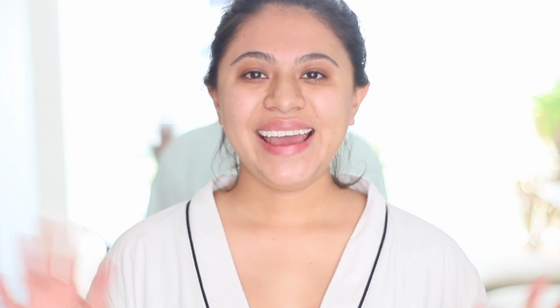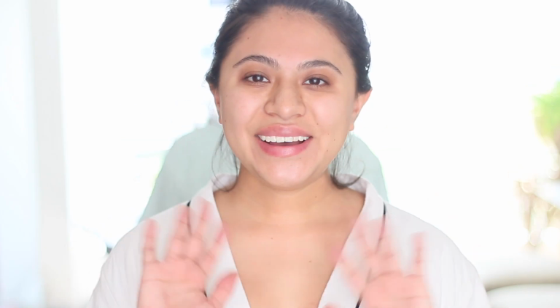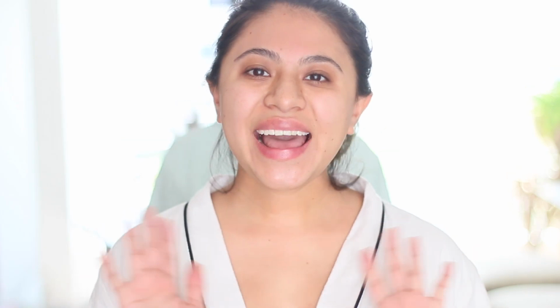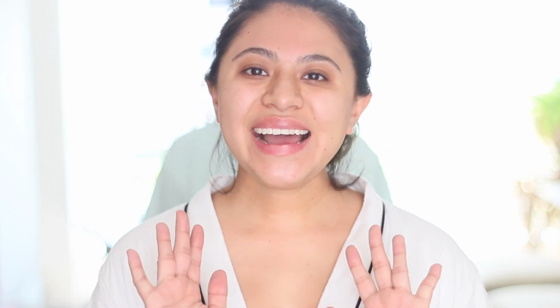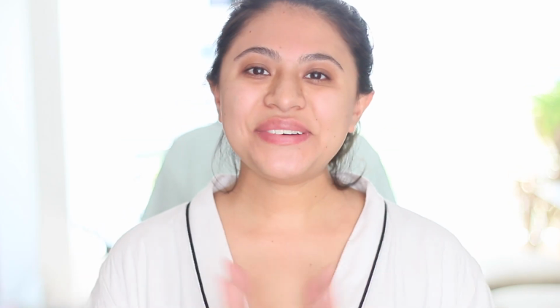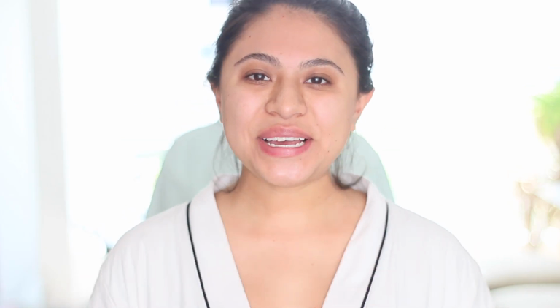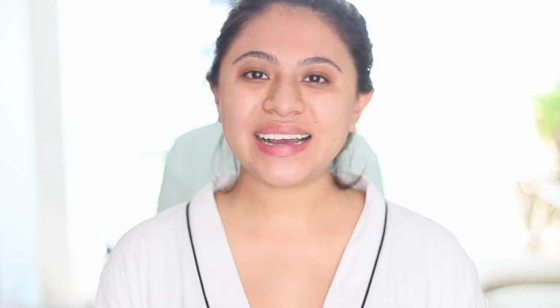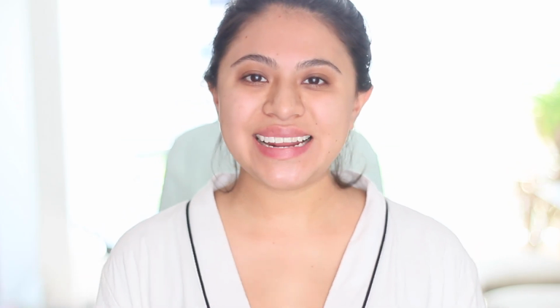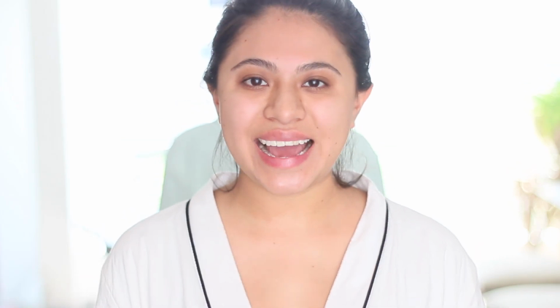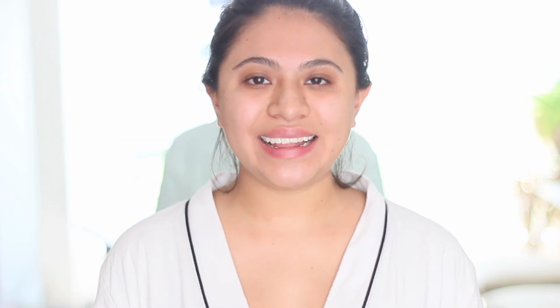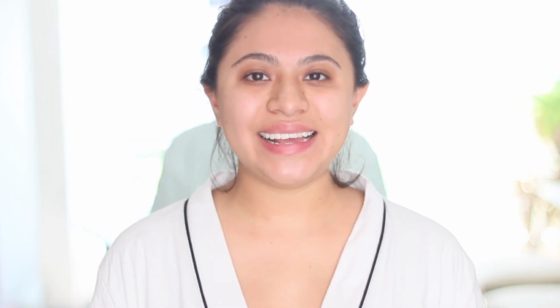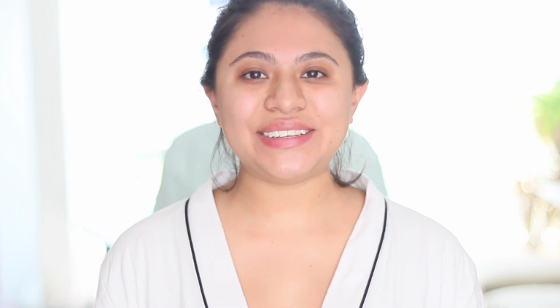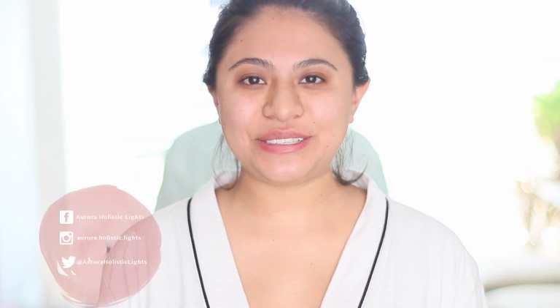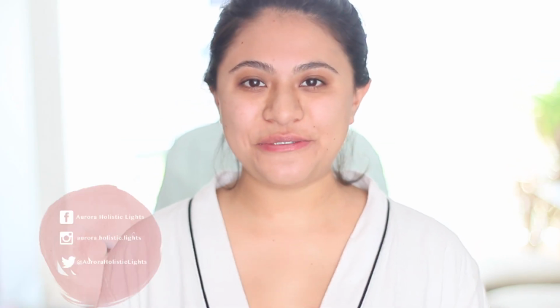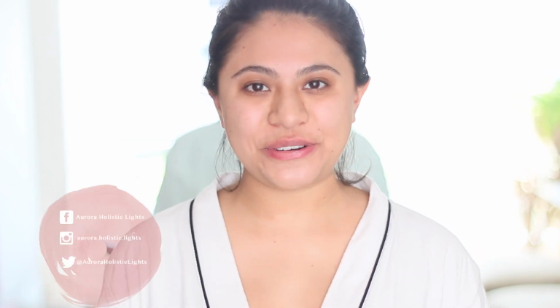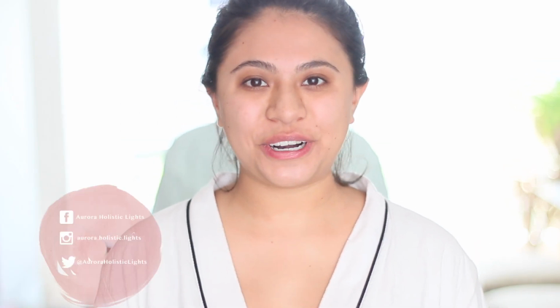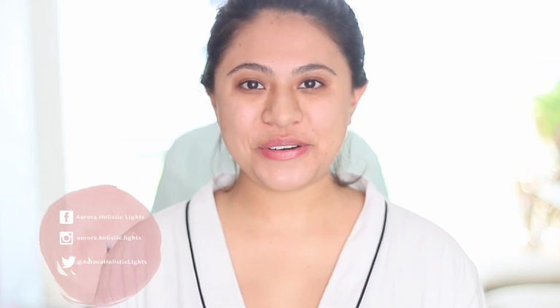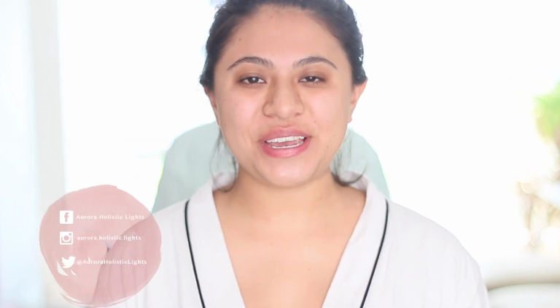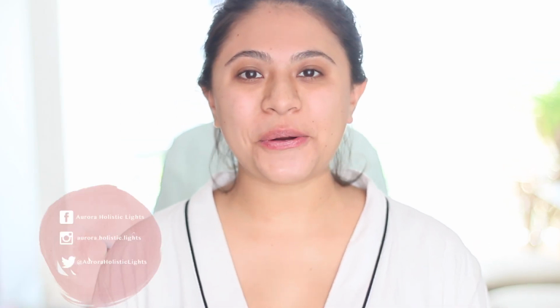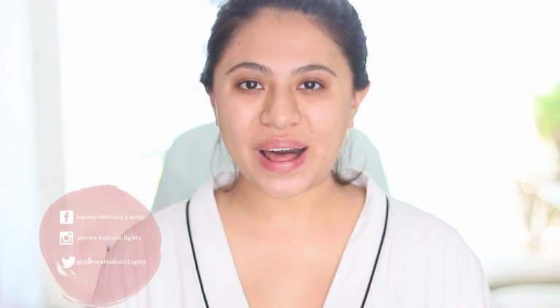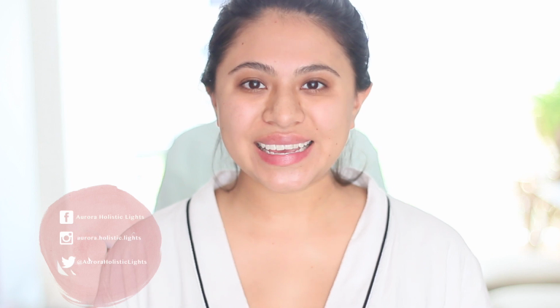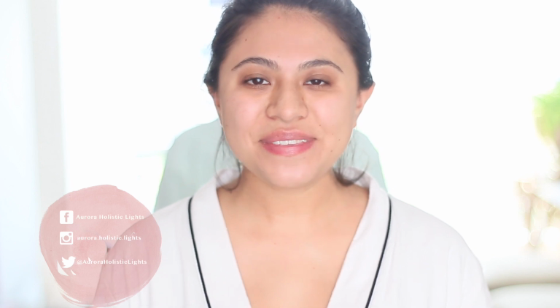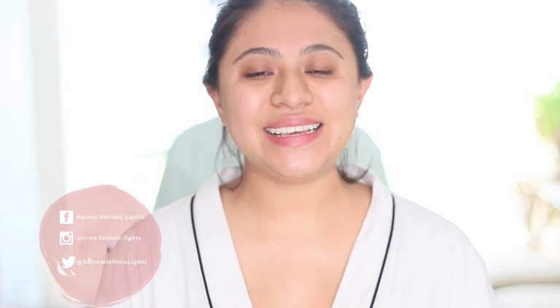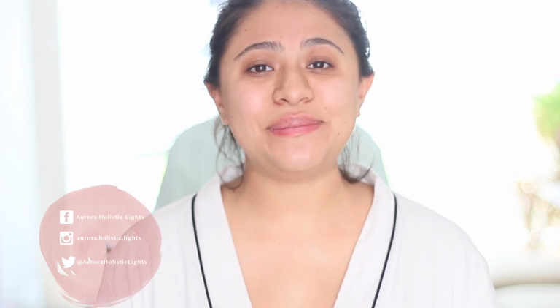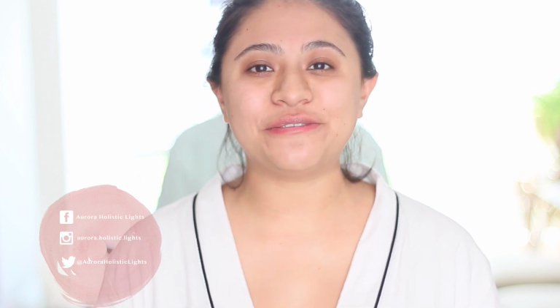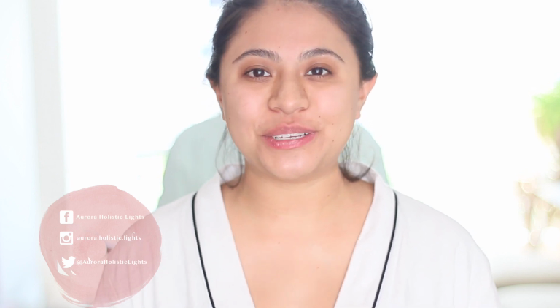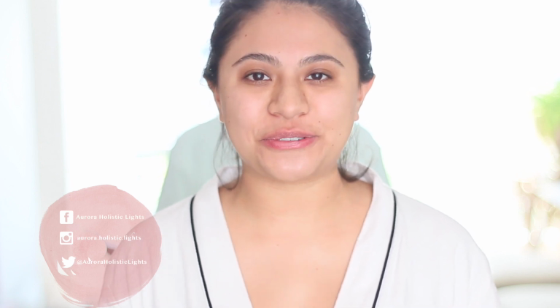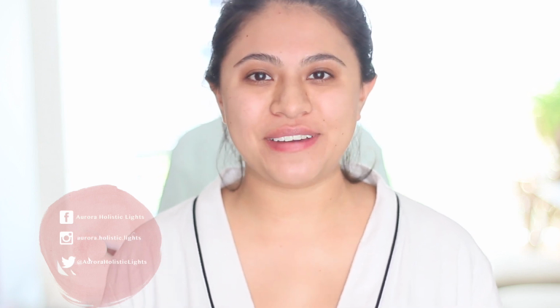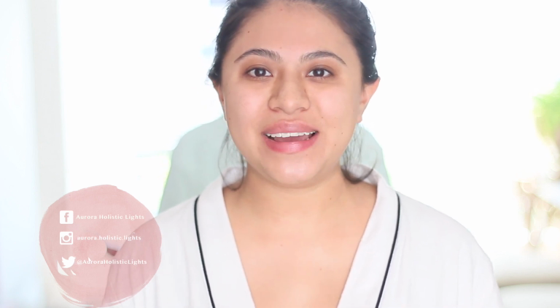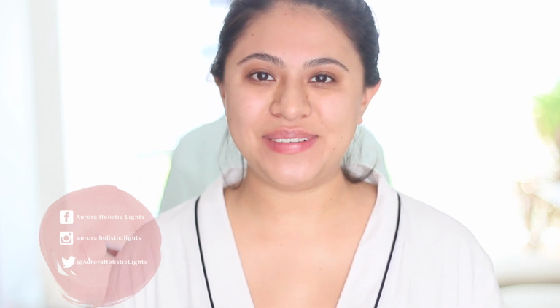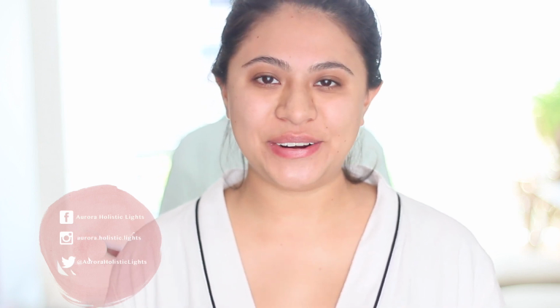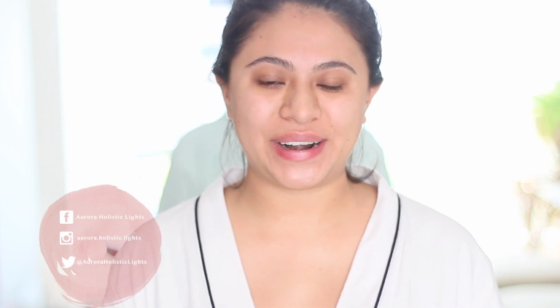Hello guys! Welcome back to the channel, and to those of you who are new here, welcome! Thank you so much for subscribing — my name is Aurora.